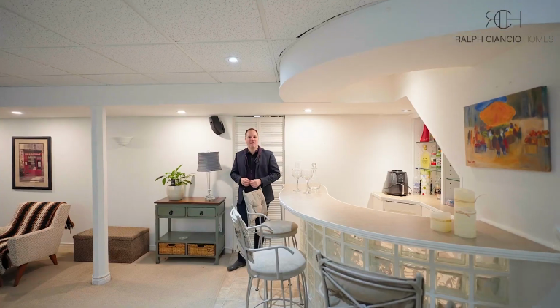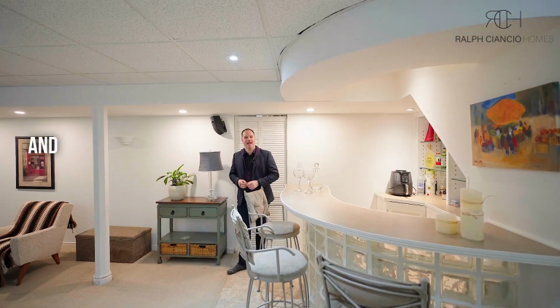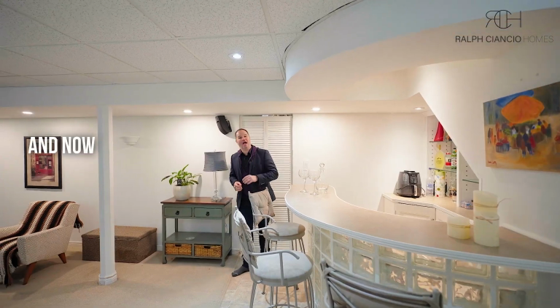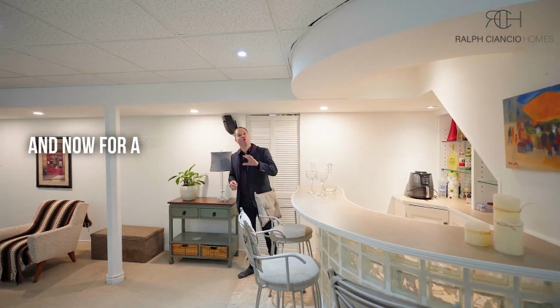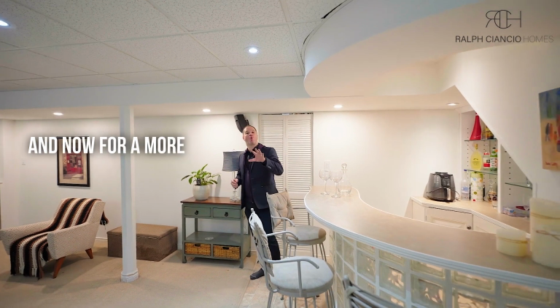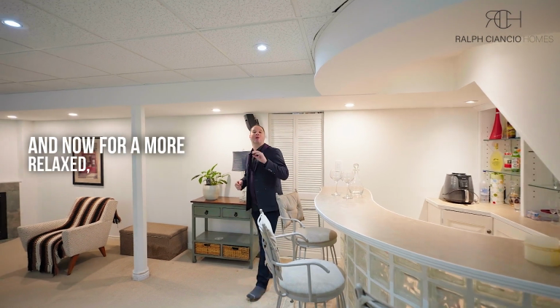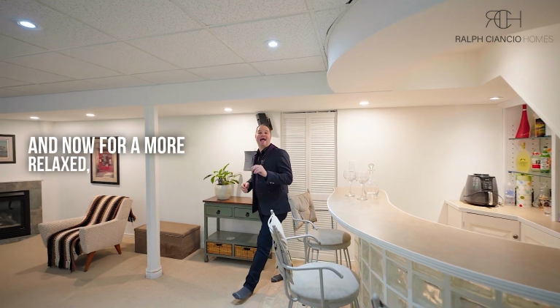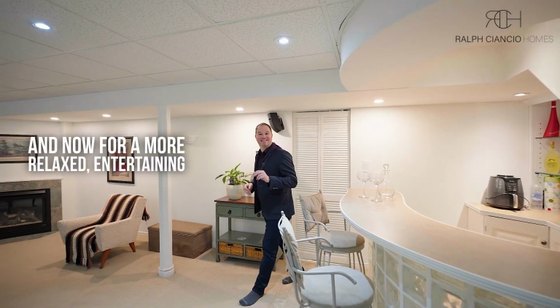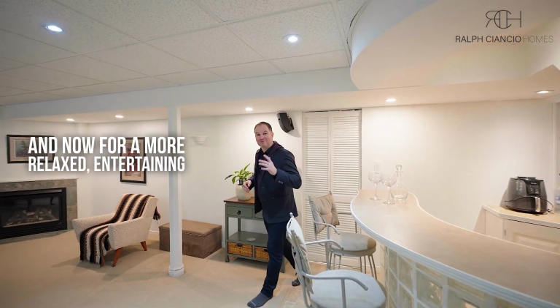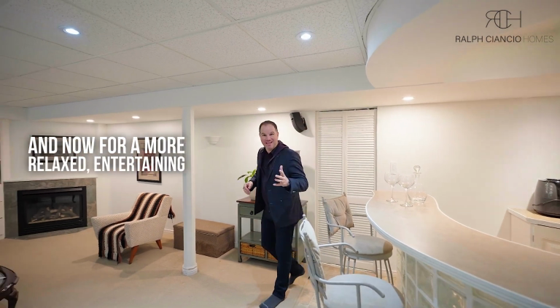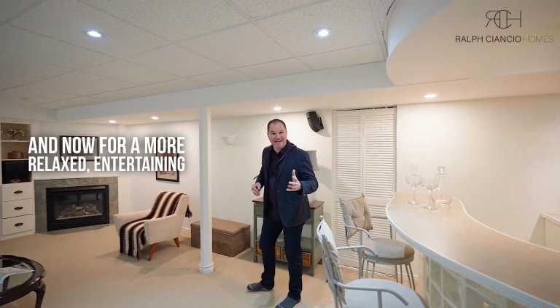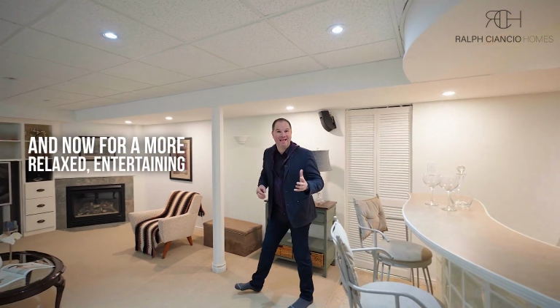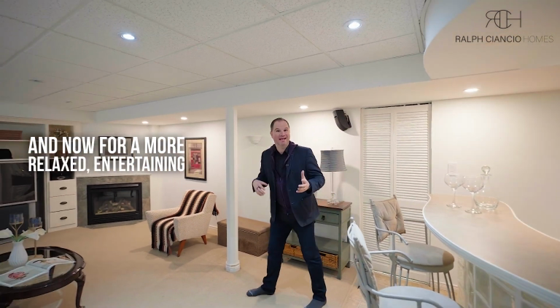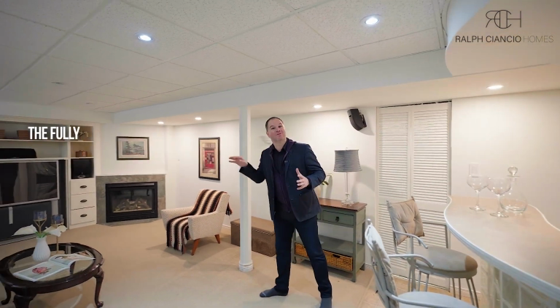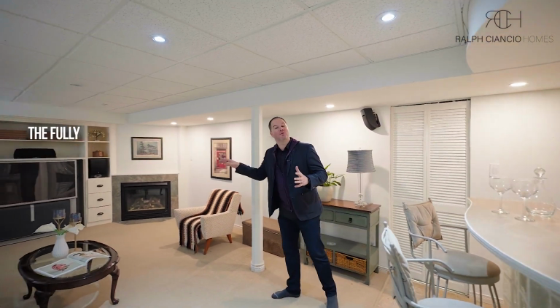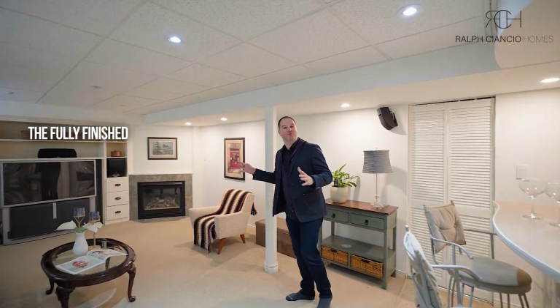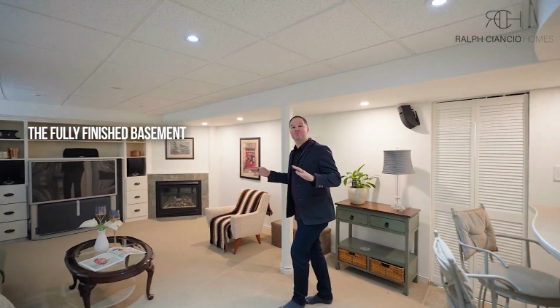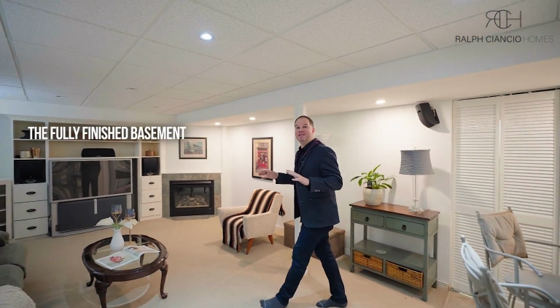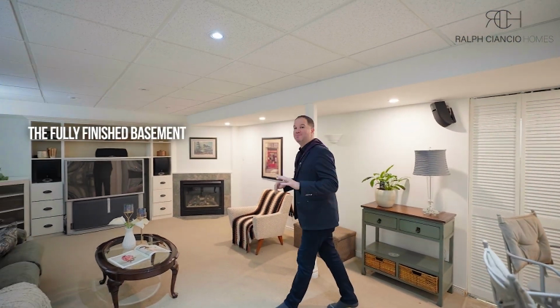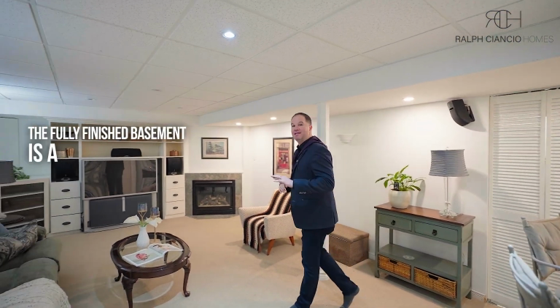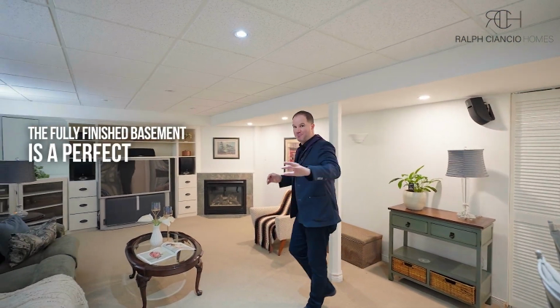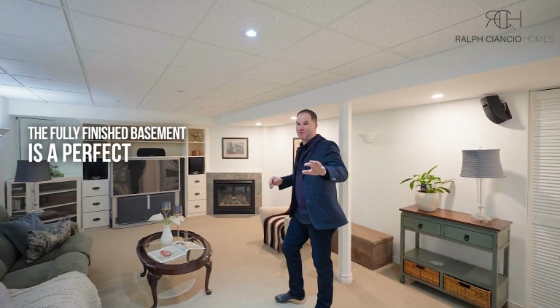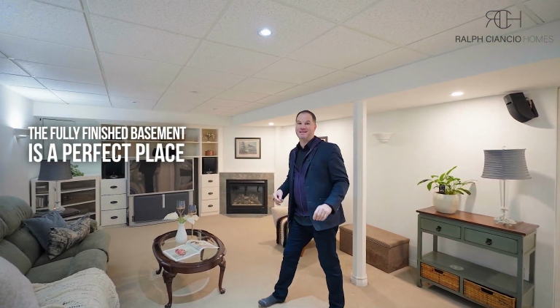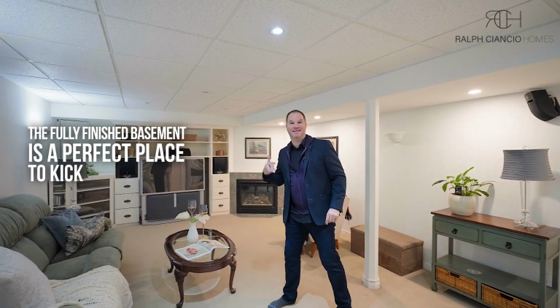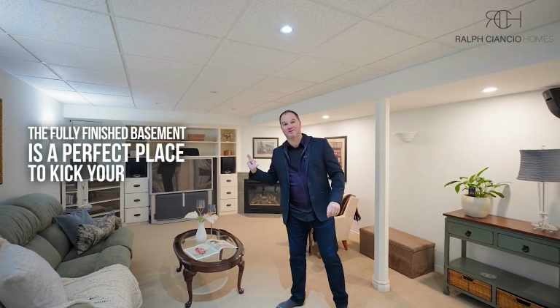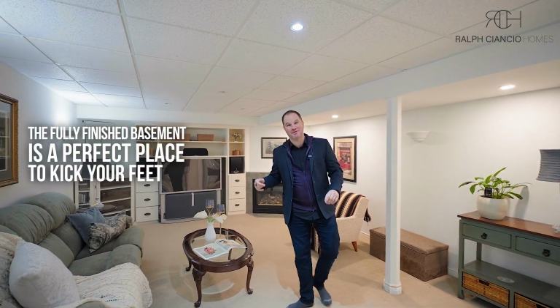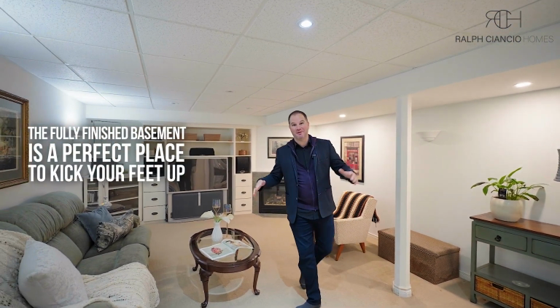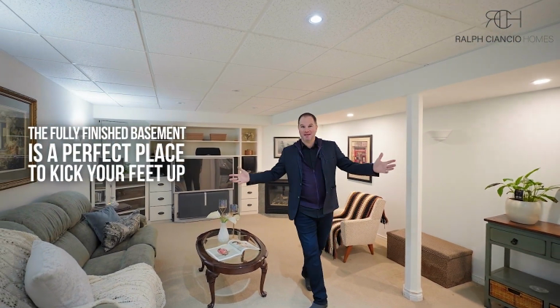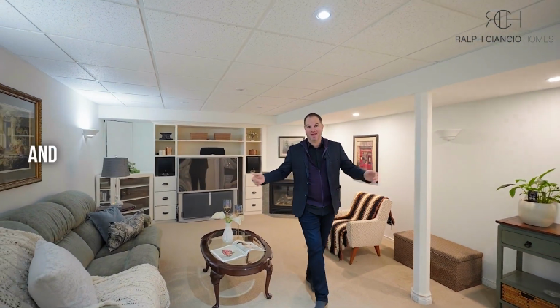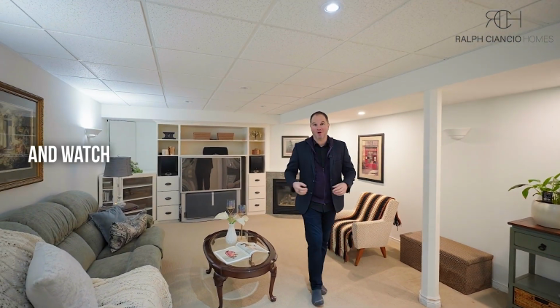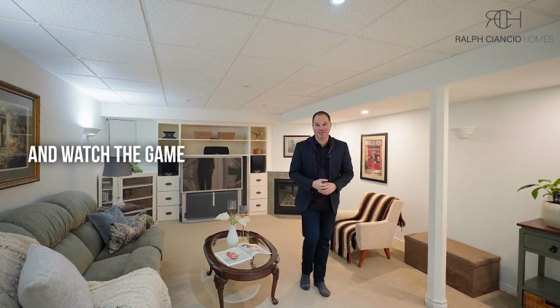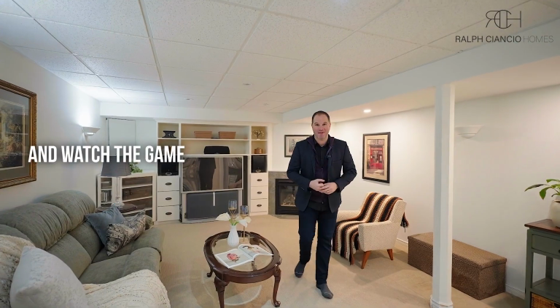For more relaxed entertaining, the fully finished basement is a perfect place to kick your feet up and watch the game.